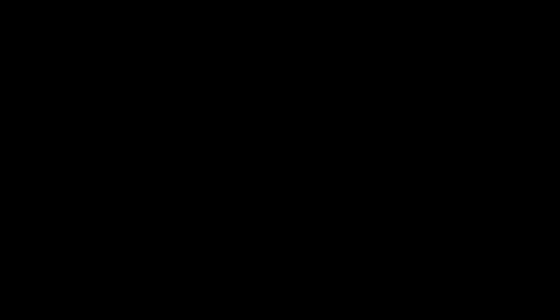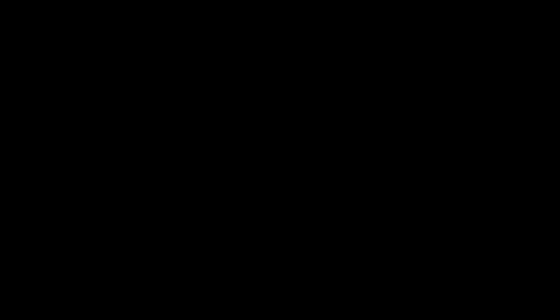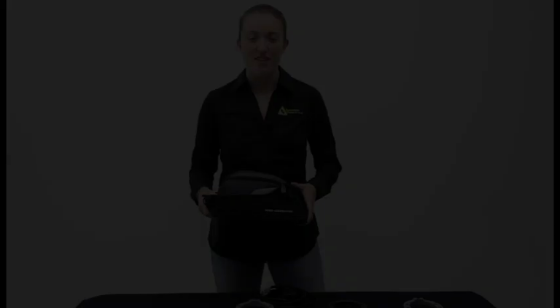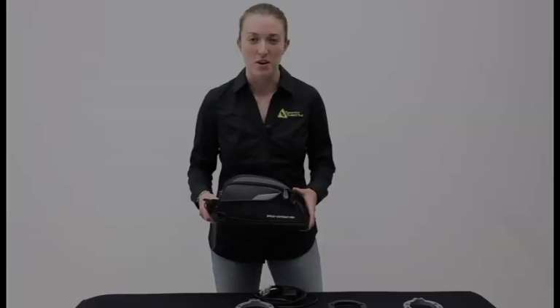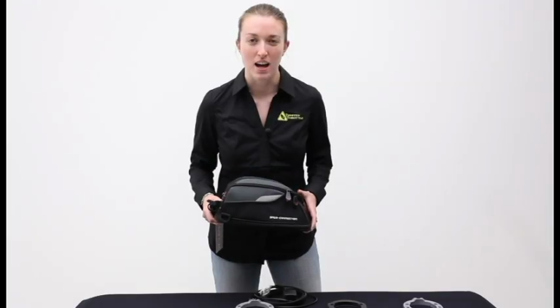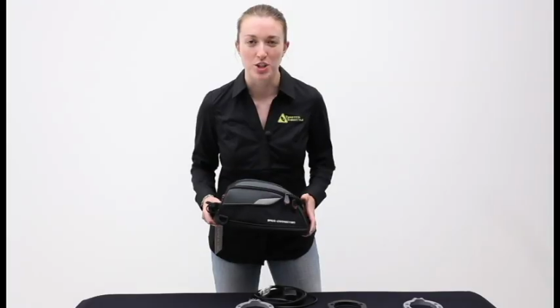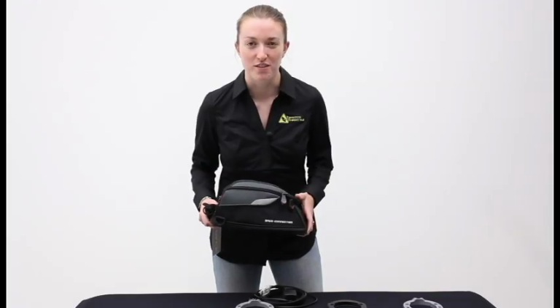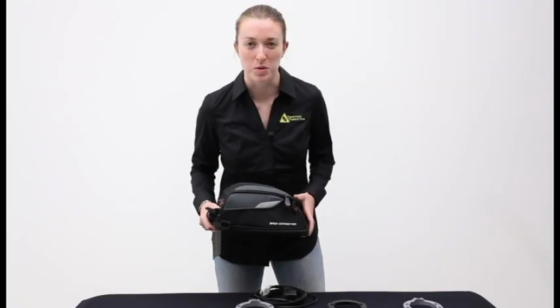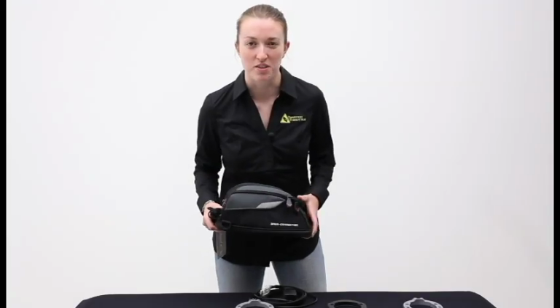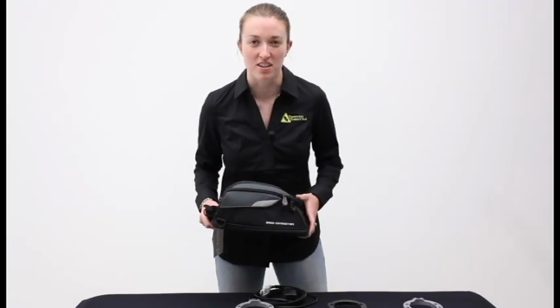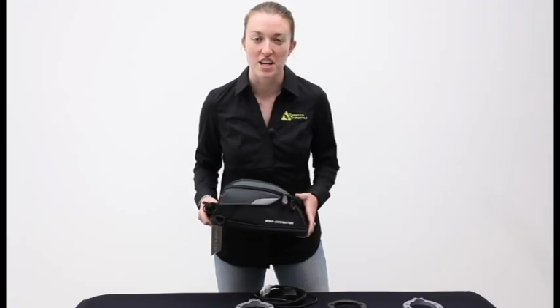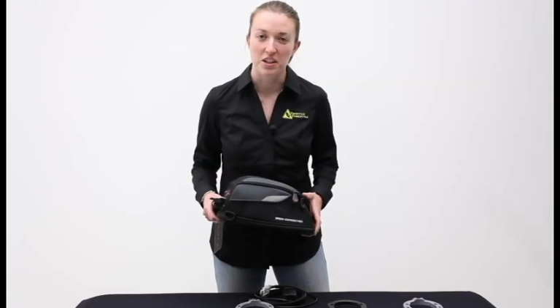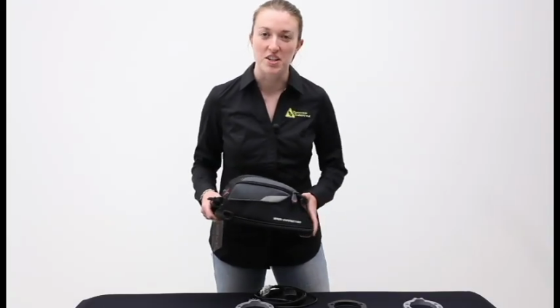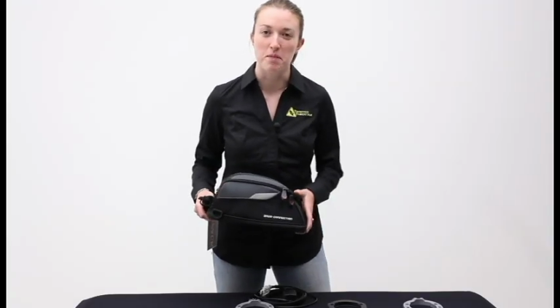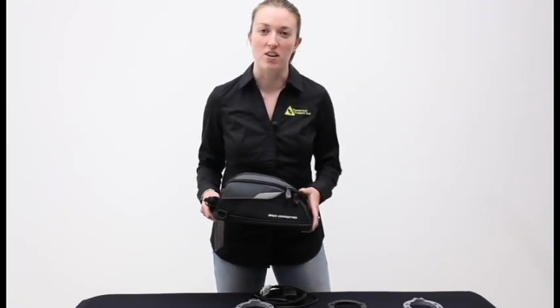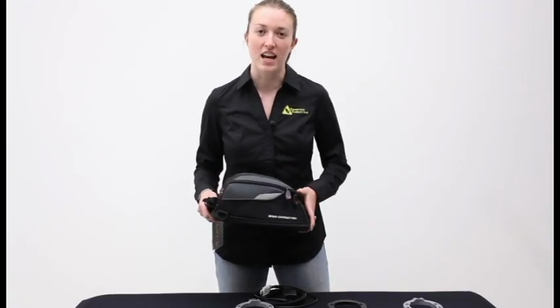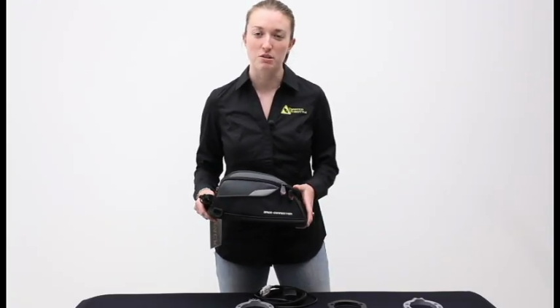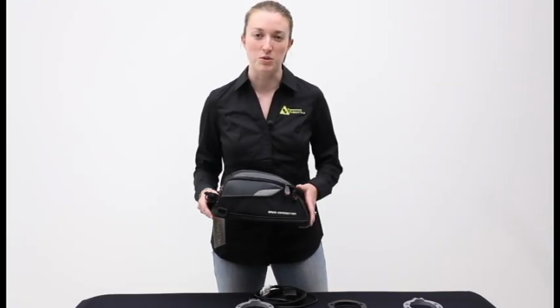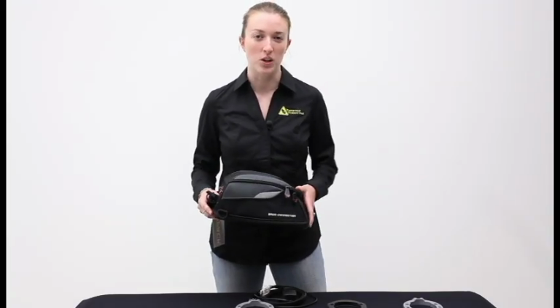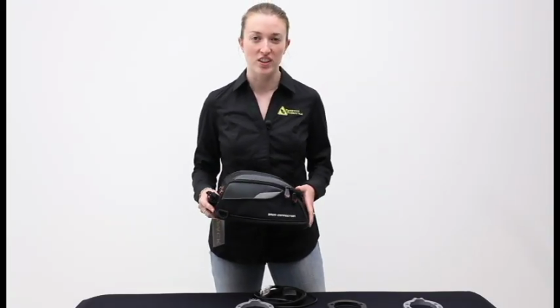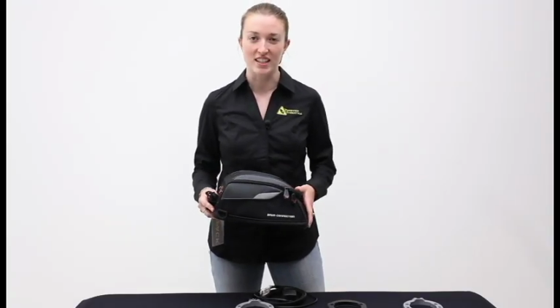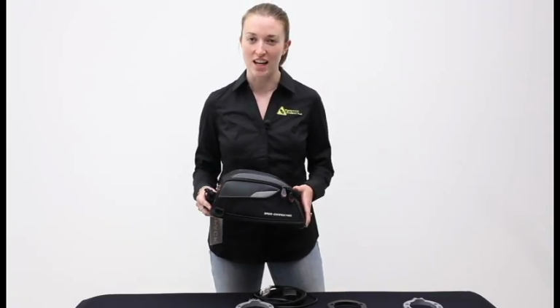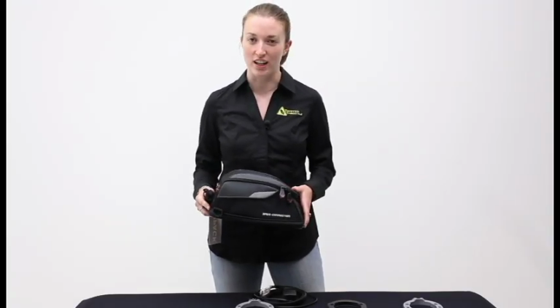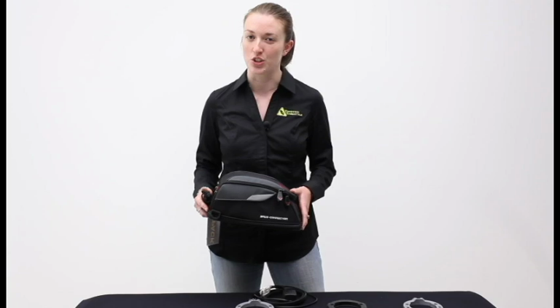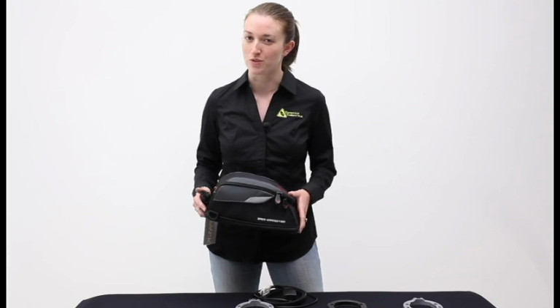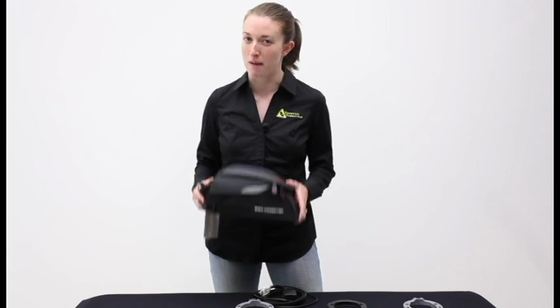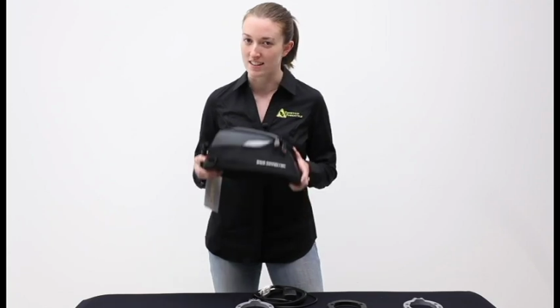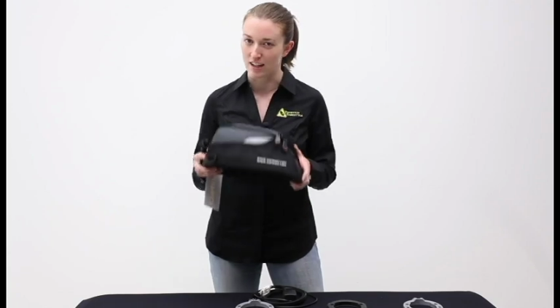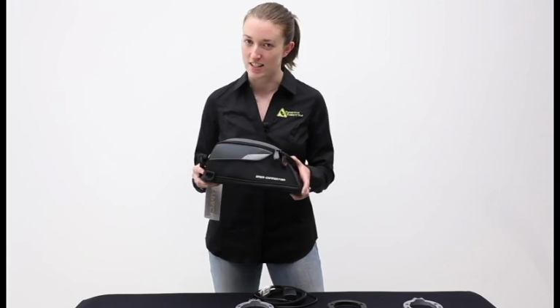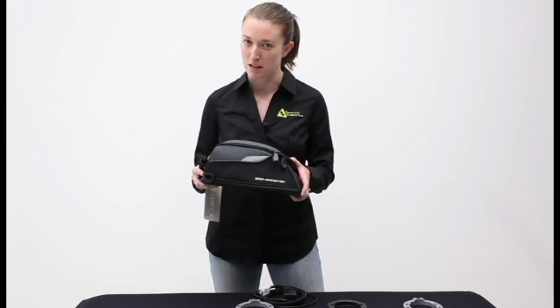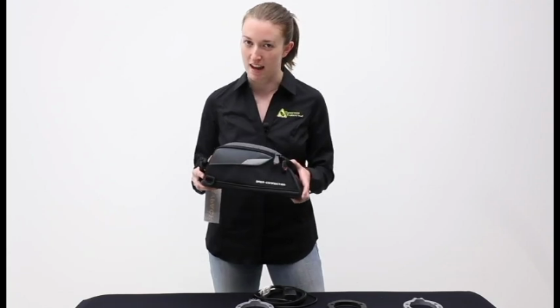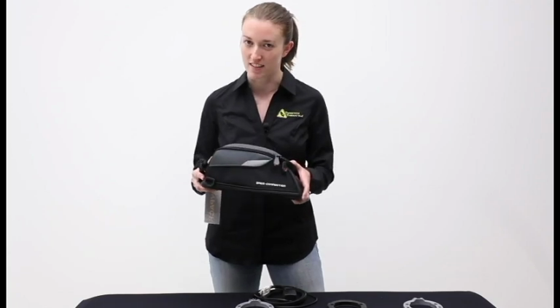Hey everyone, I'm Janine from Twisted Throttle and today we're going to talk about SWMOTEC Quick Lock Tank Rings used for Bags Connection Tank Bags.